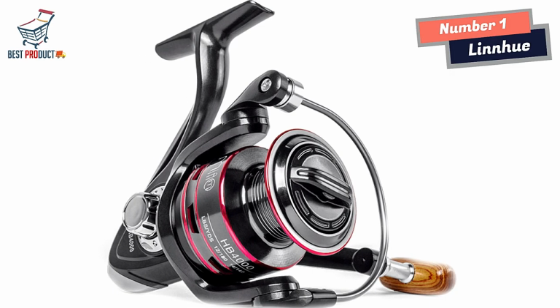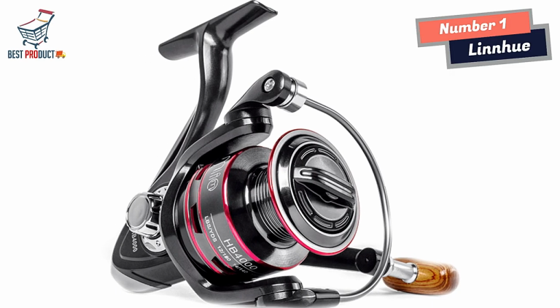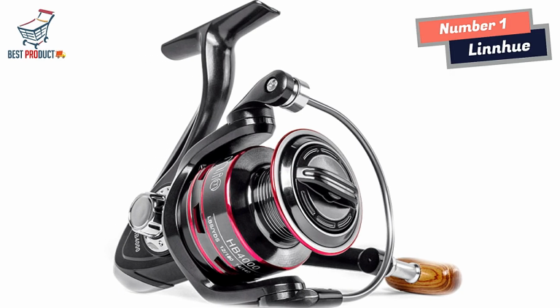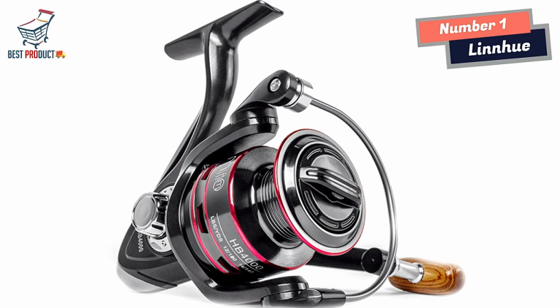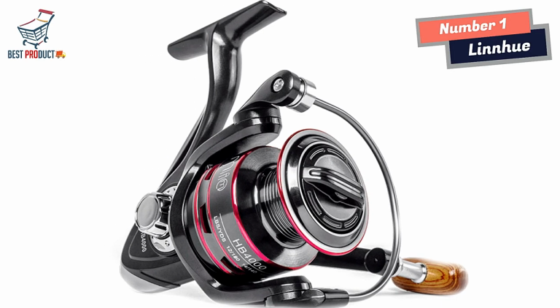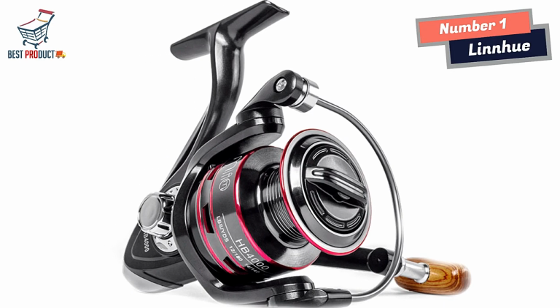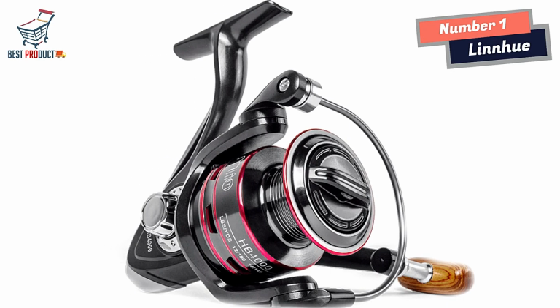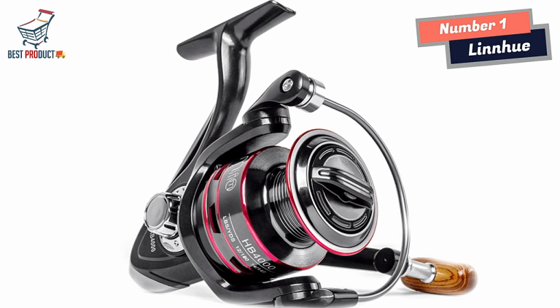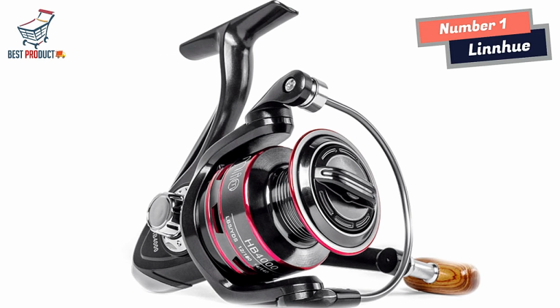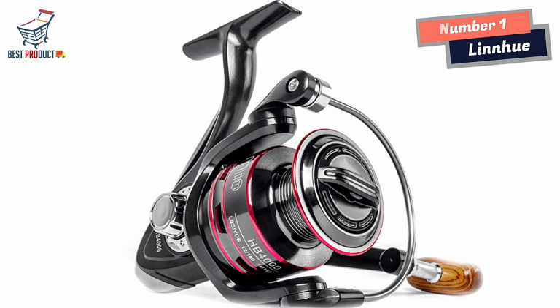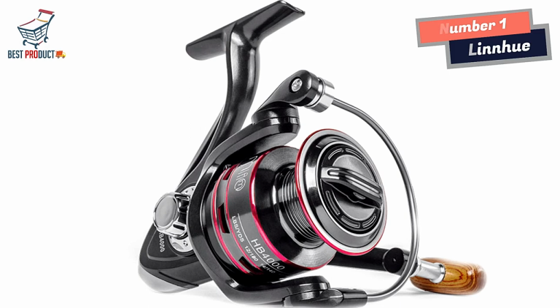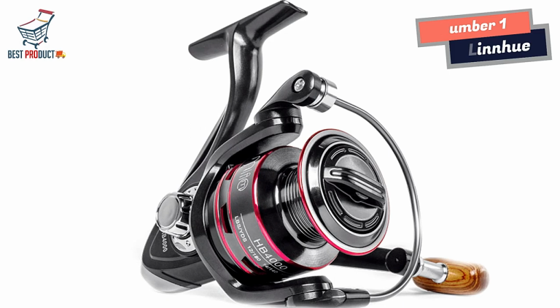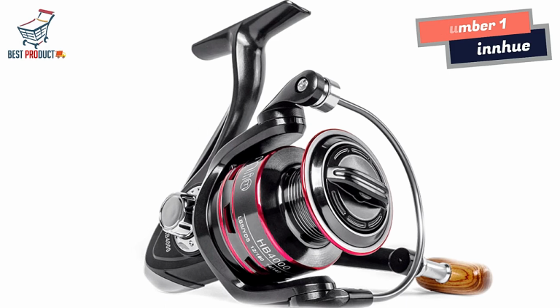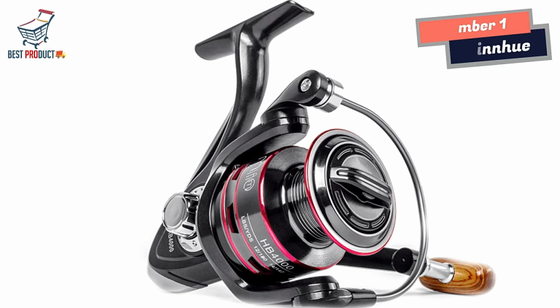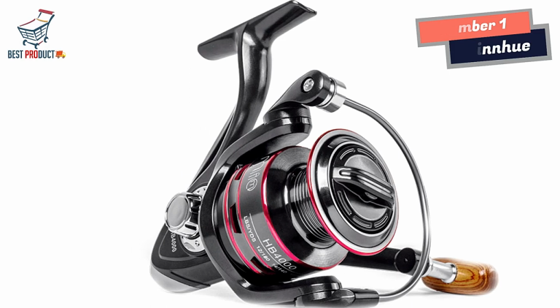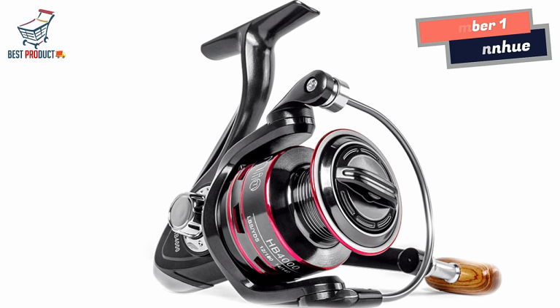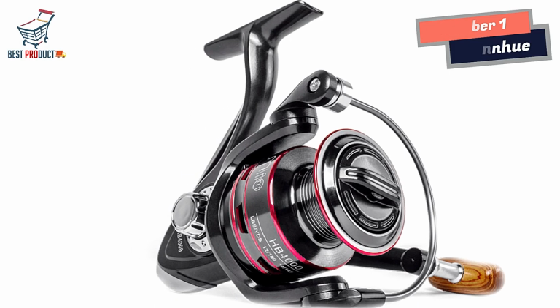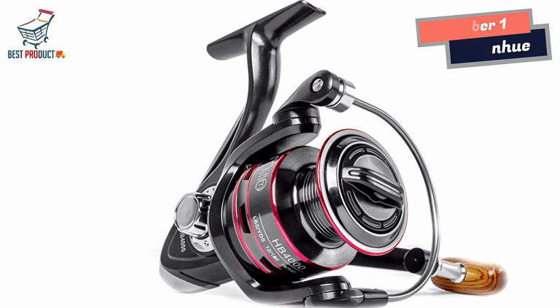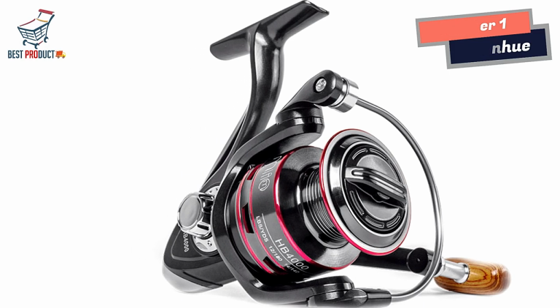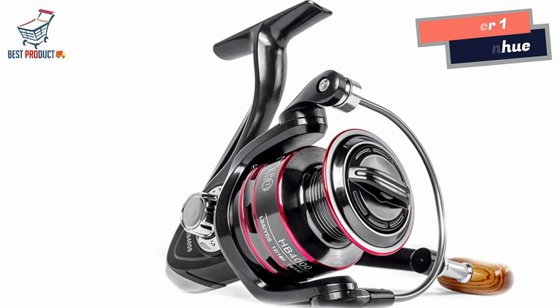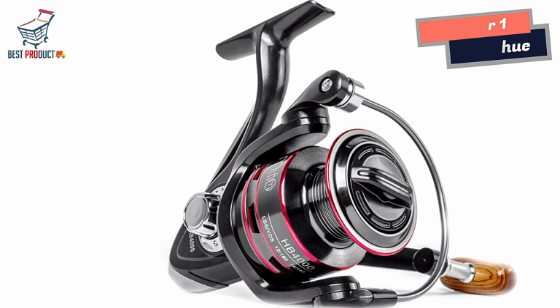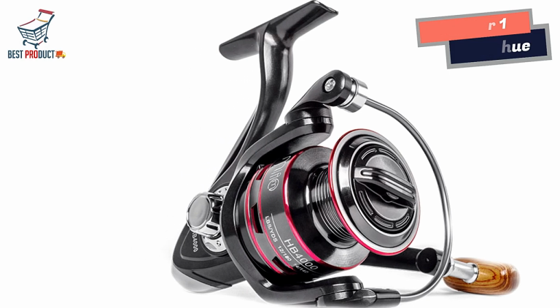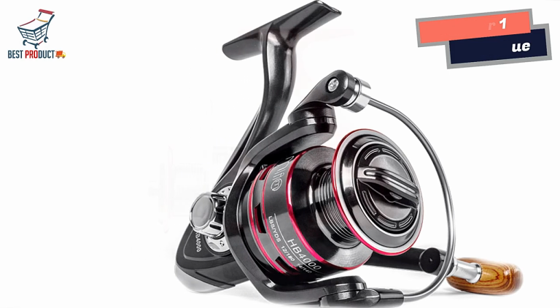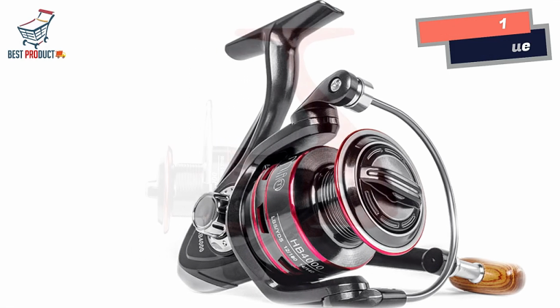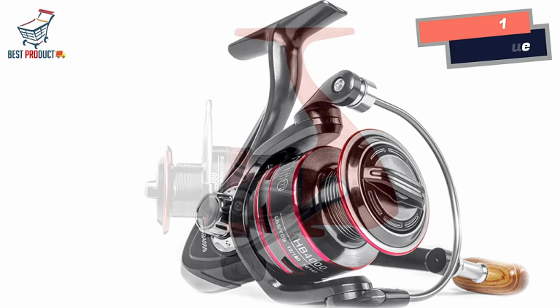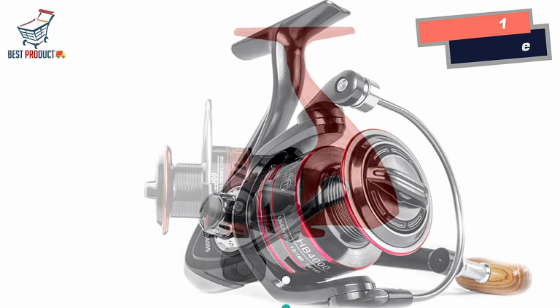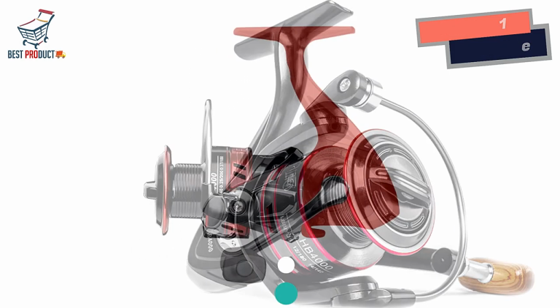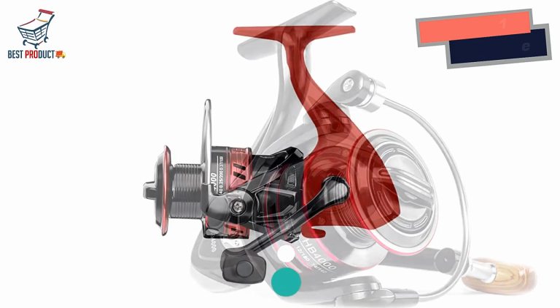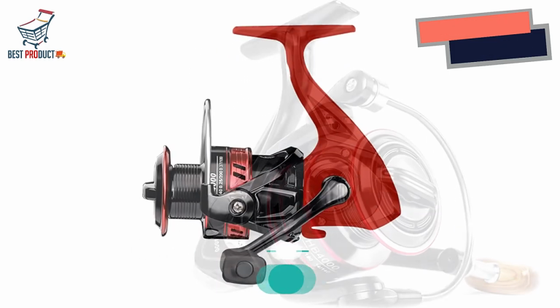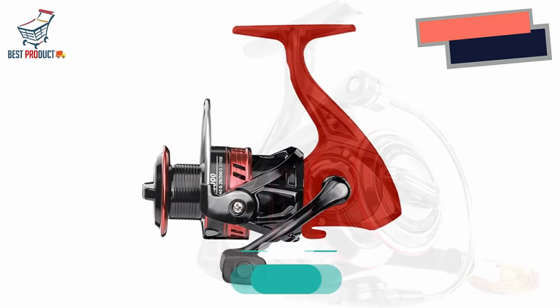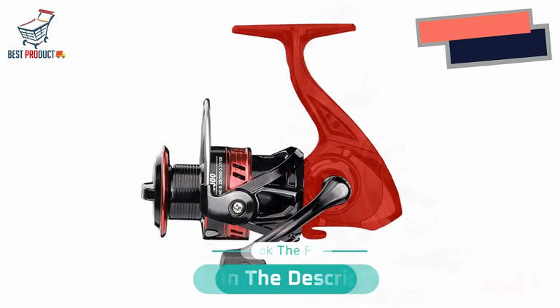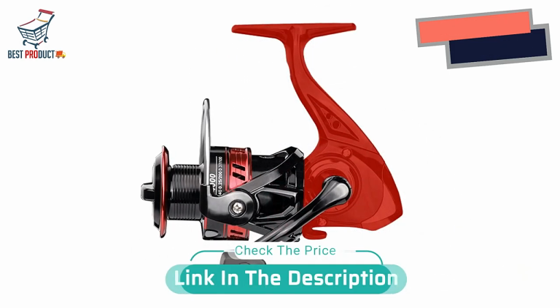Whether you're a seasoned angler or an enthusiast looking to upgrade your gear, the Linyu Spinning Fishing Reel is an excellent choice that will enhance your fishing experience.